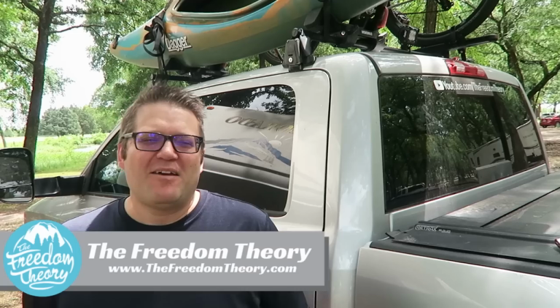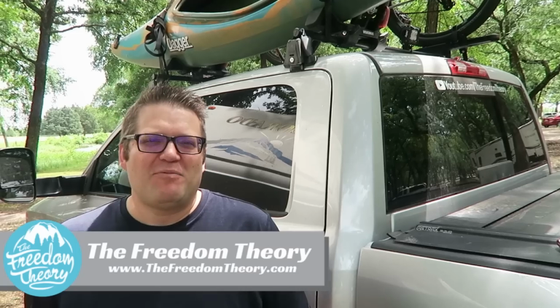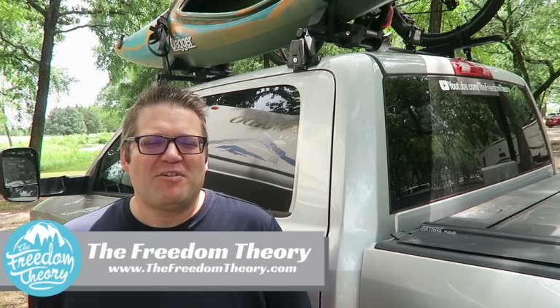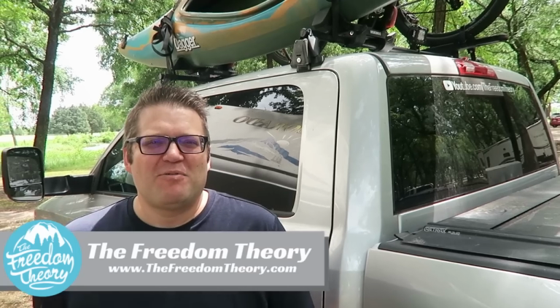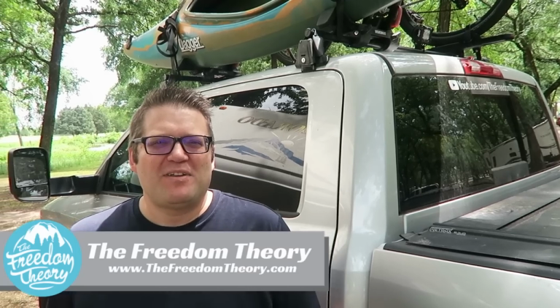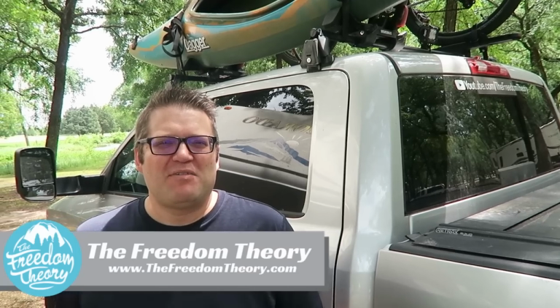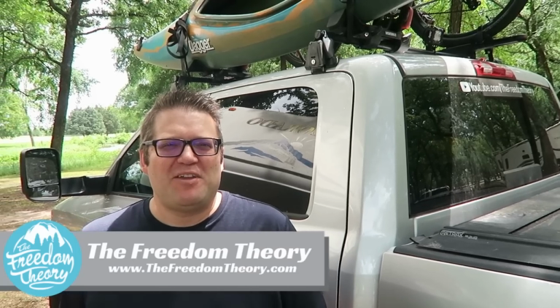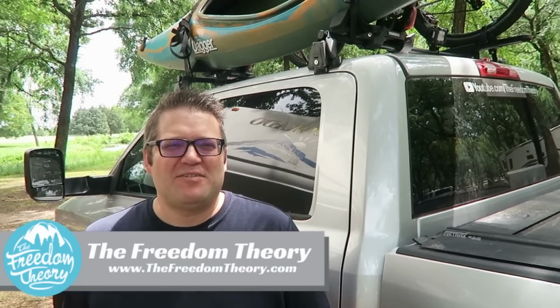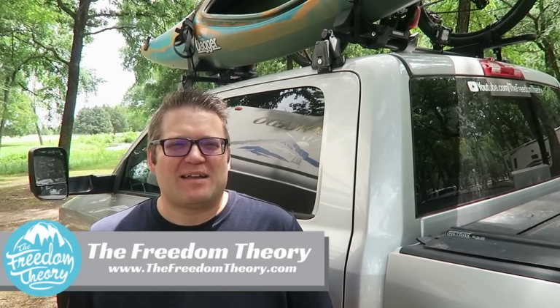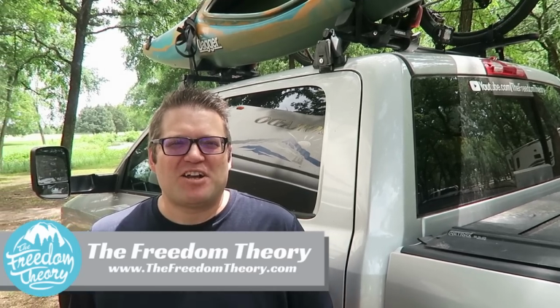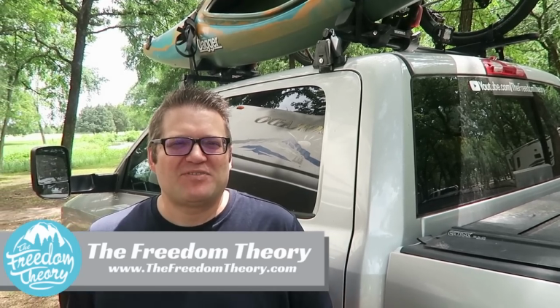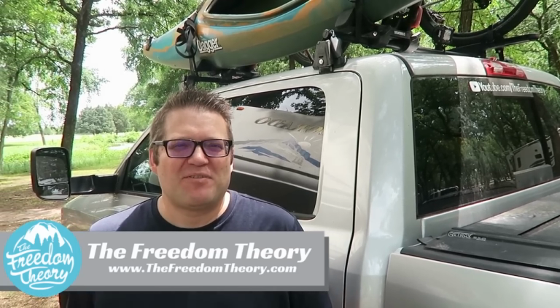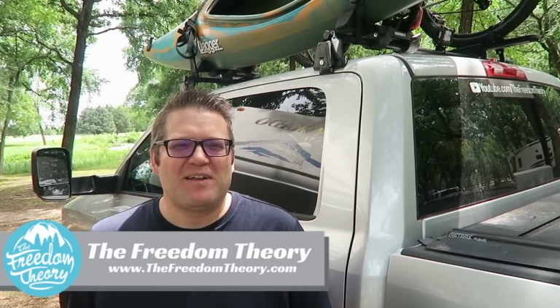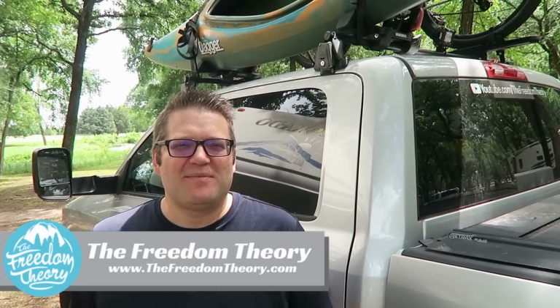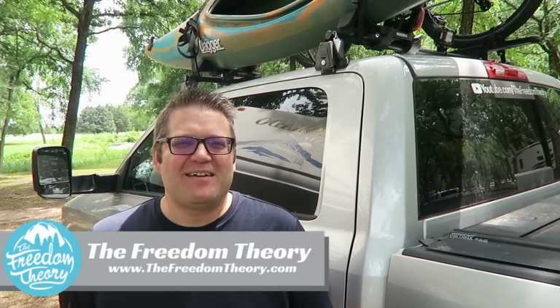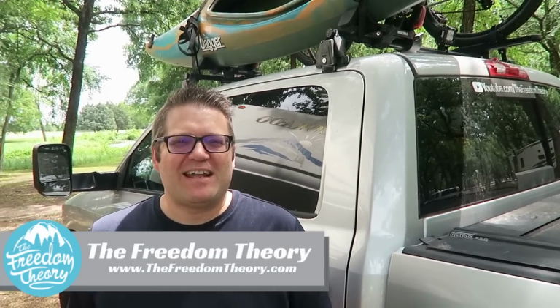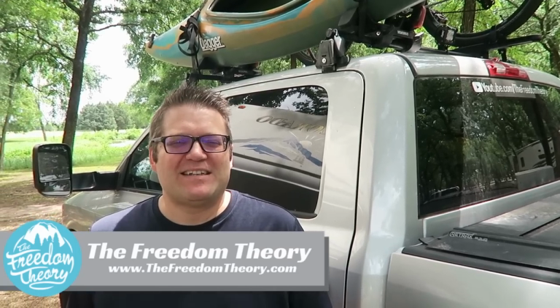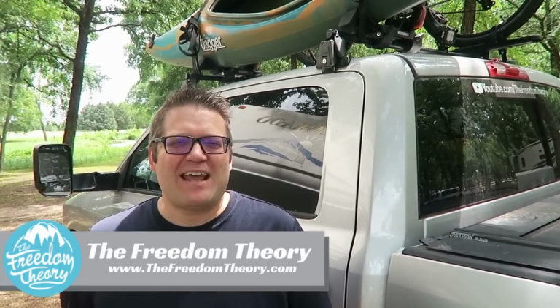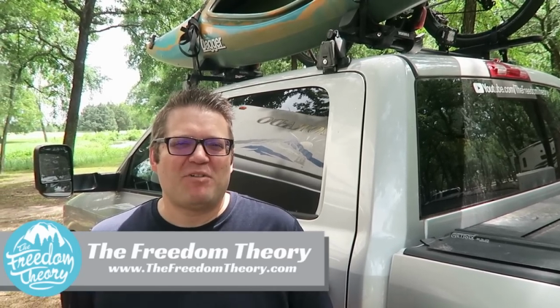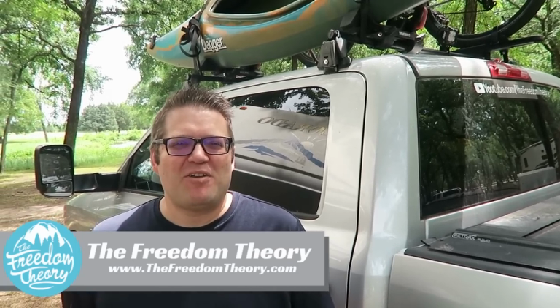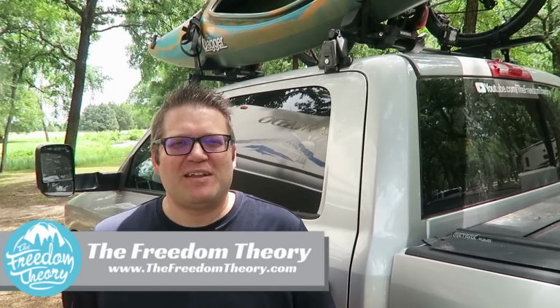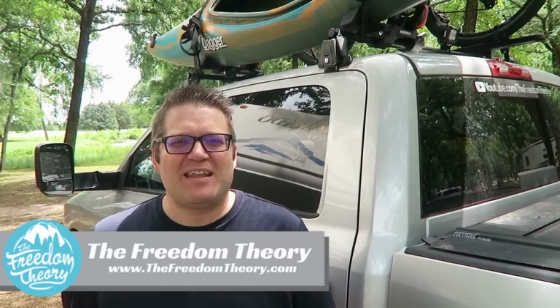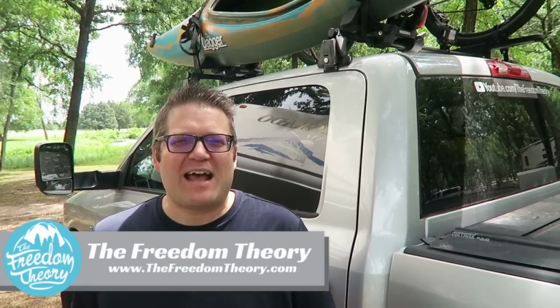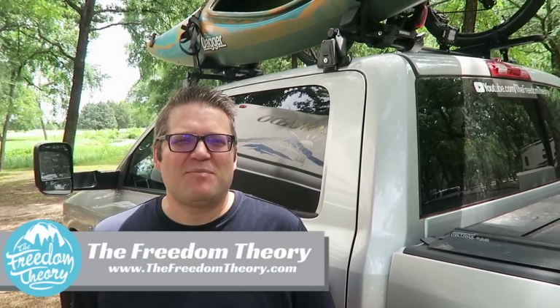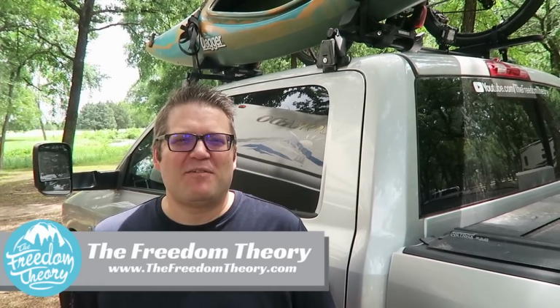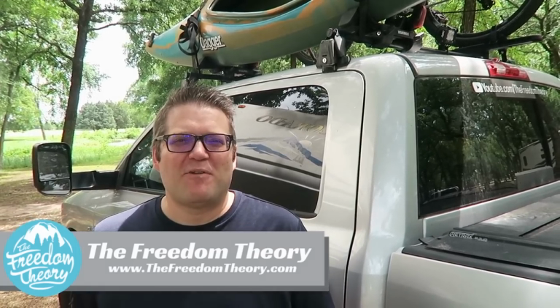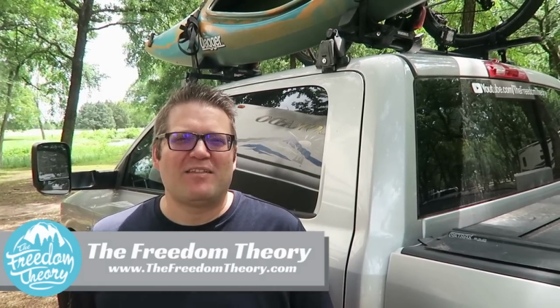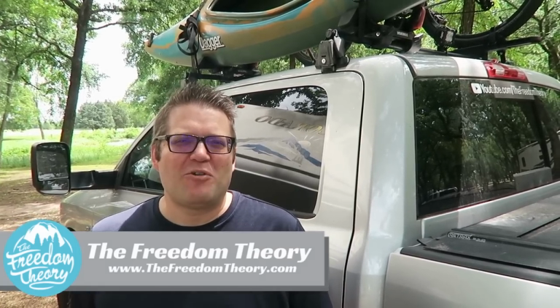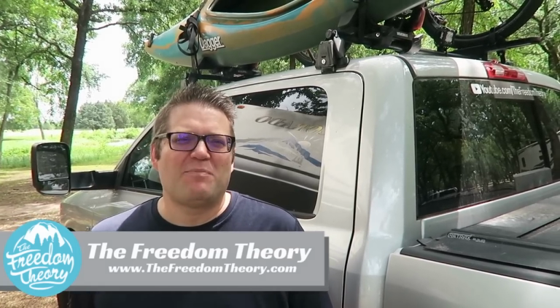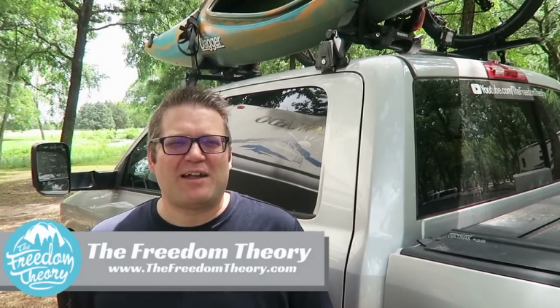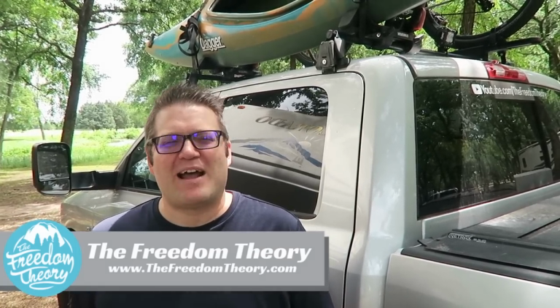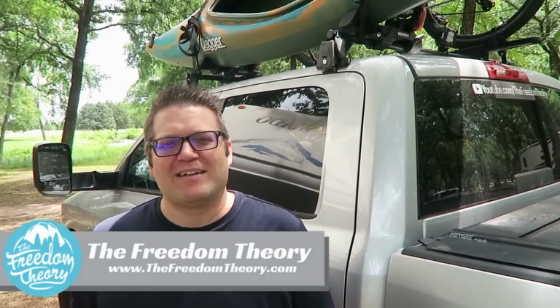Hello and welcome to Road Gear Reviews. I'm Josh from the Freedom Theory and today I'm reviewing the Yakima Front Loader Bike Rack.